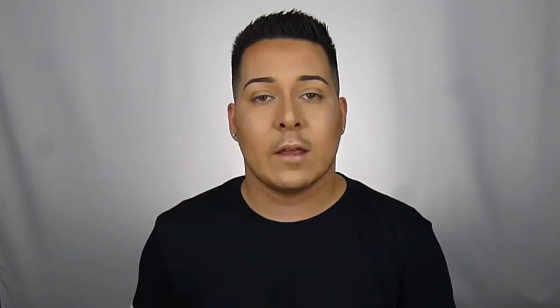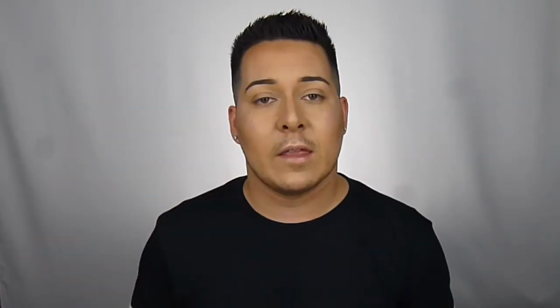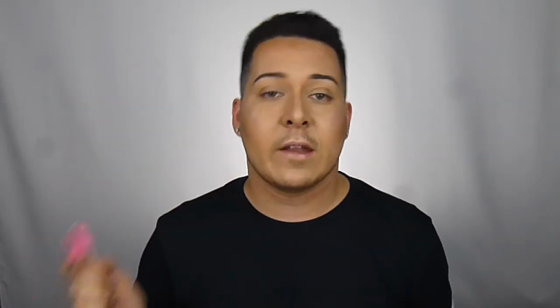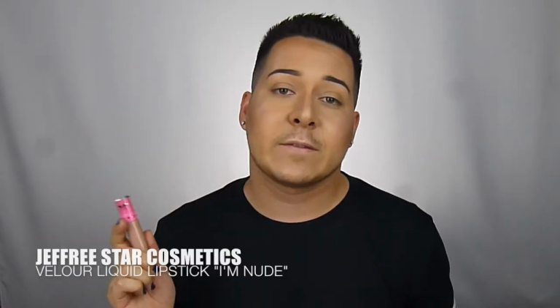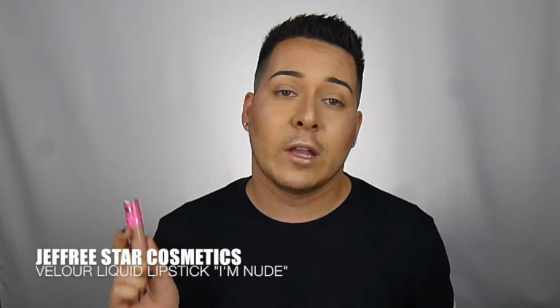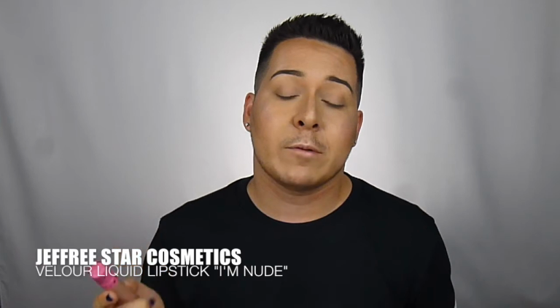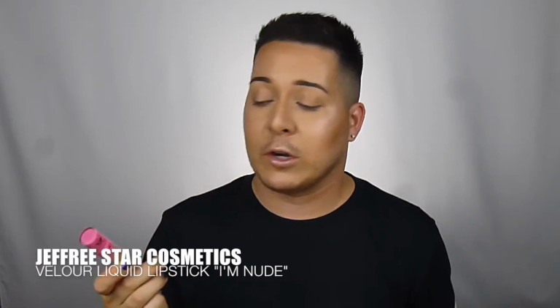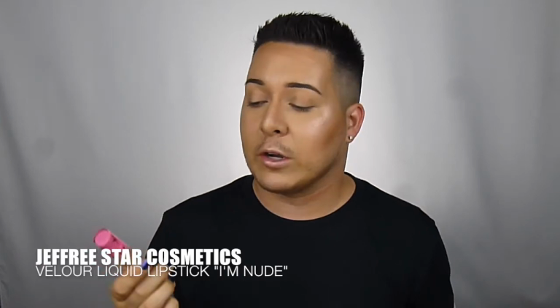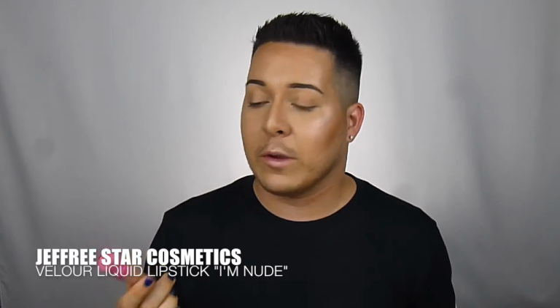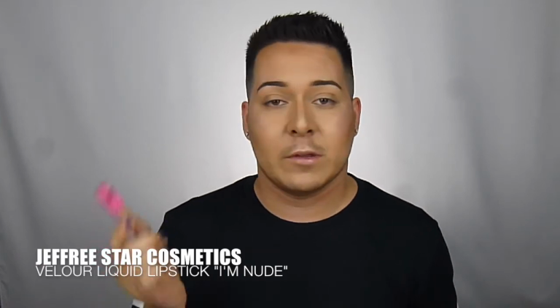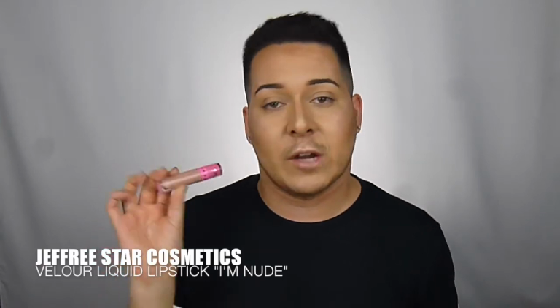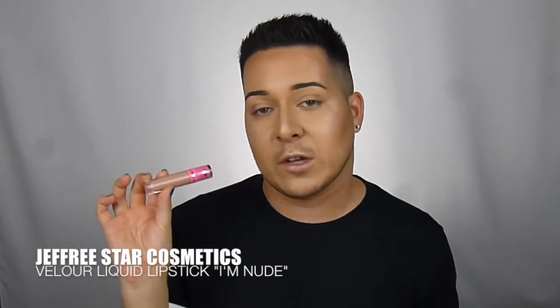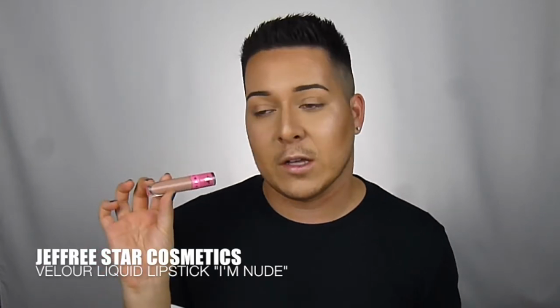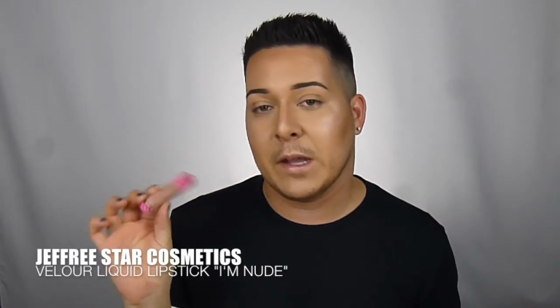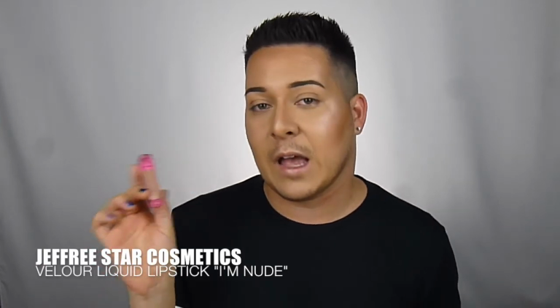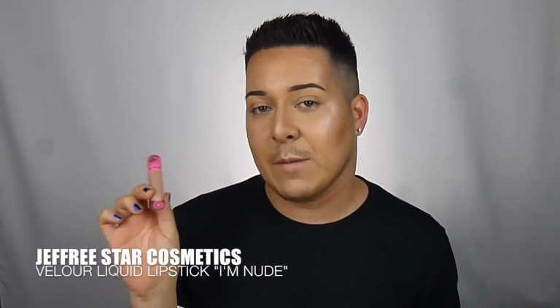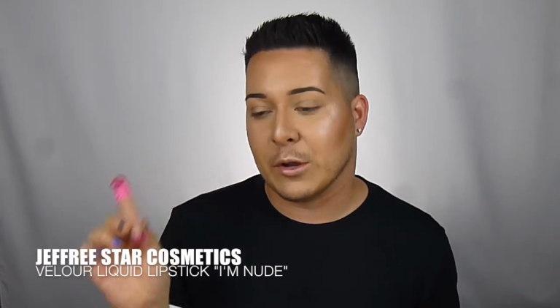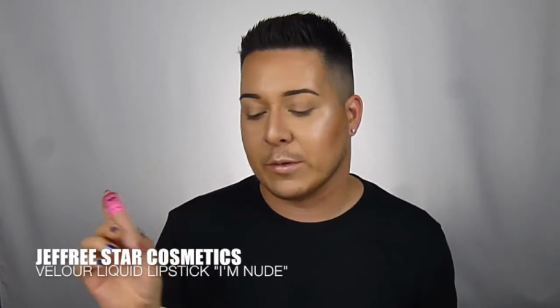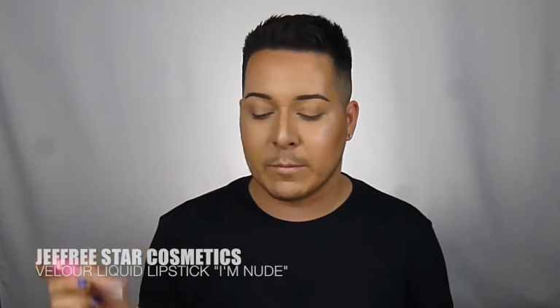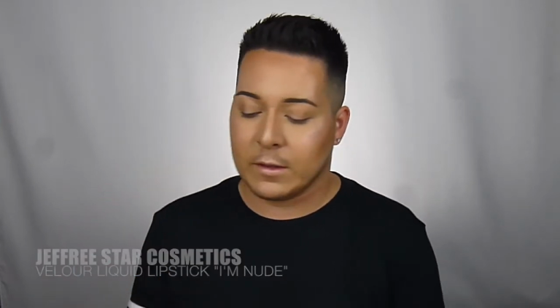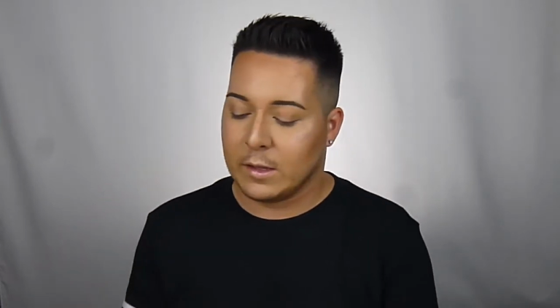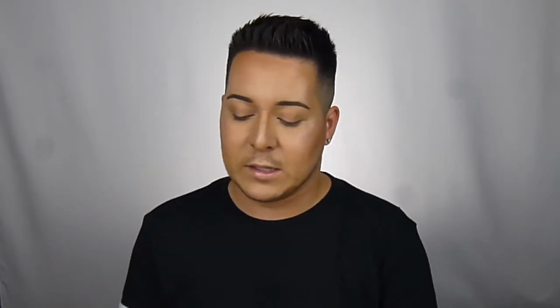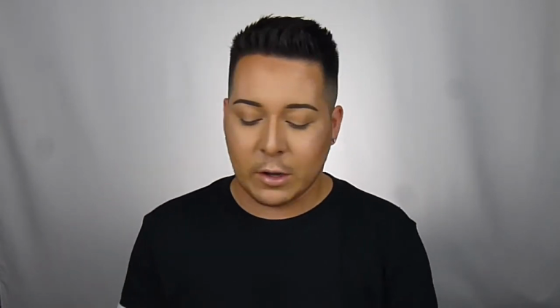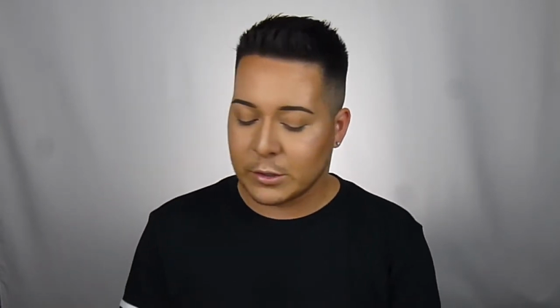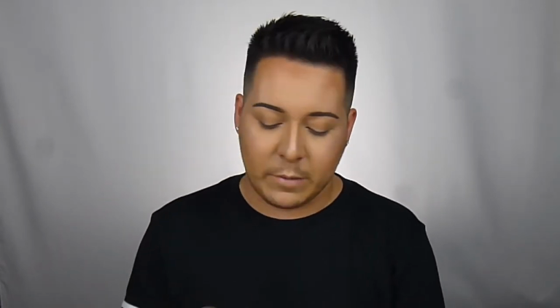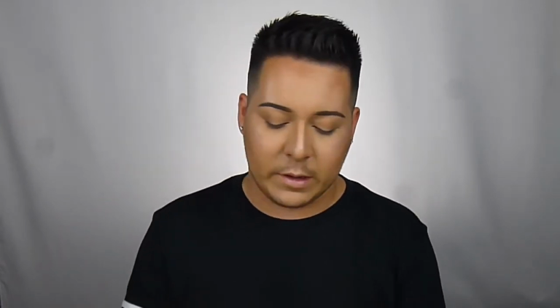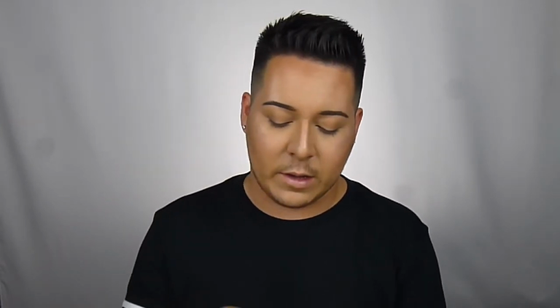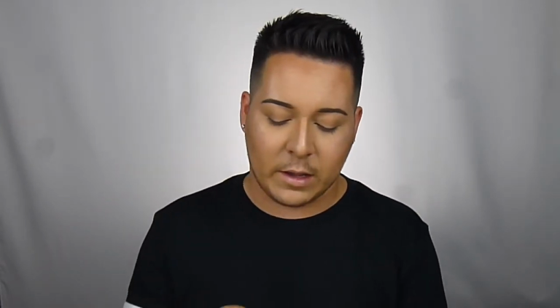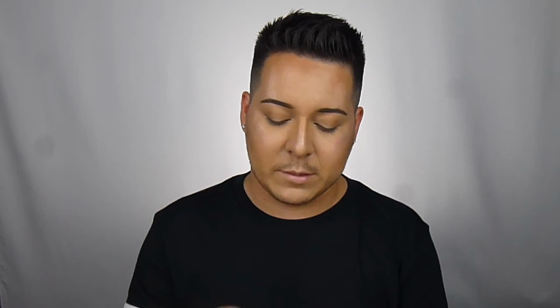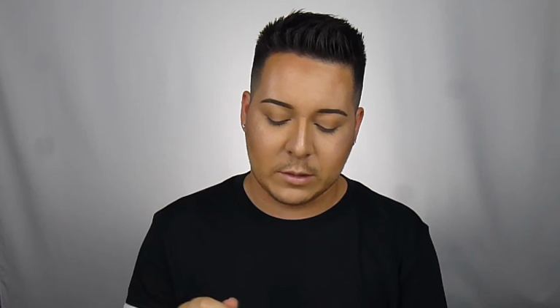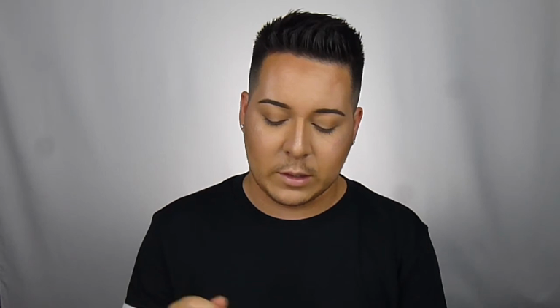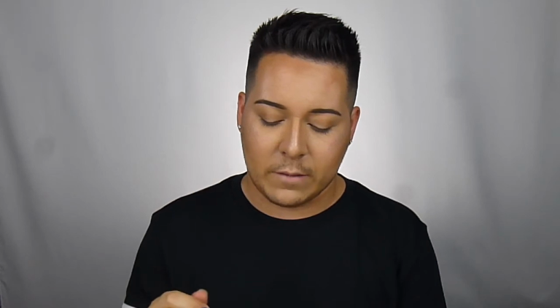And then next for a lip, we're going to go in with the Jackie Star Cosmetics 'I'm New.' It's a go-to of mine that I absolutely love.